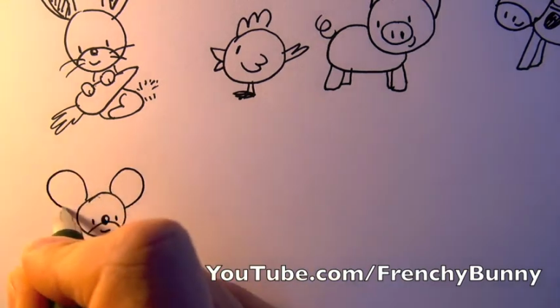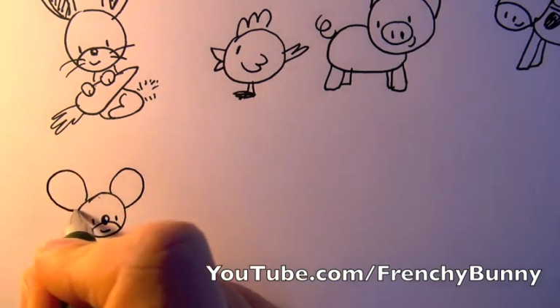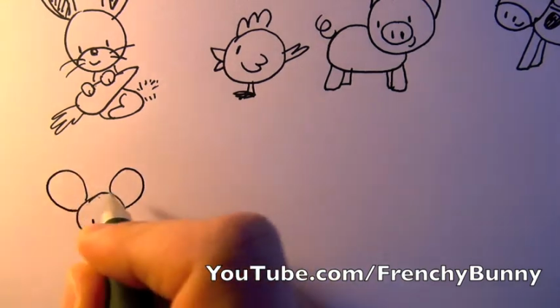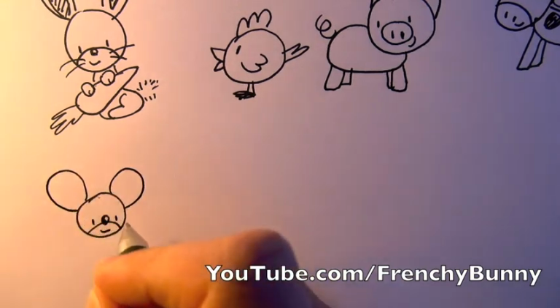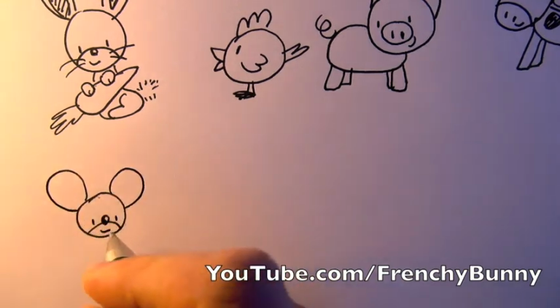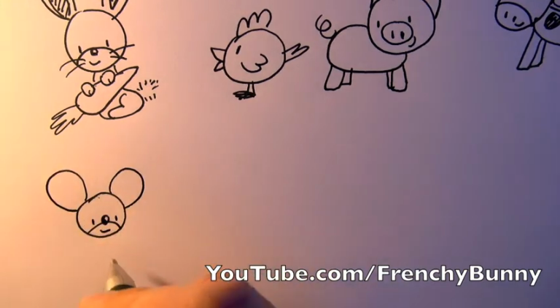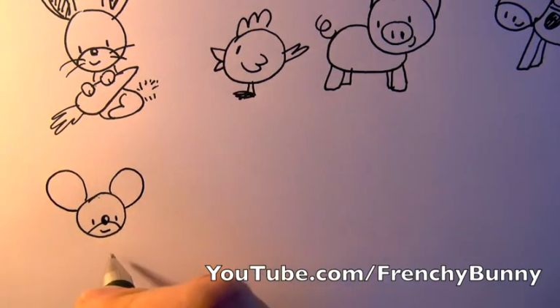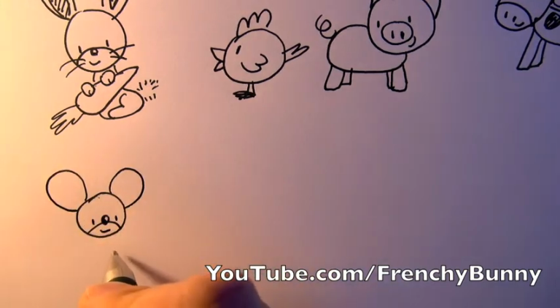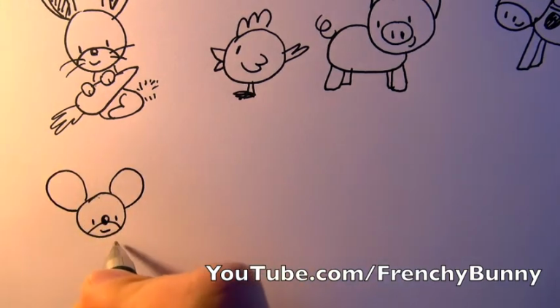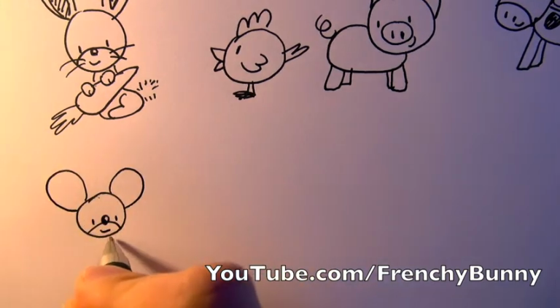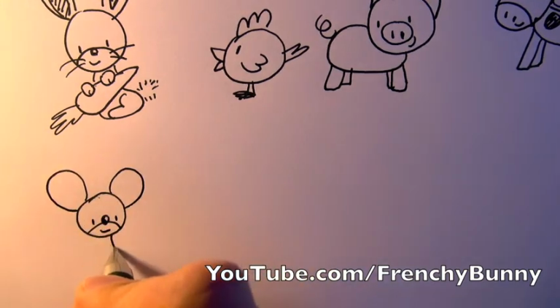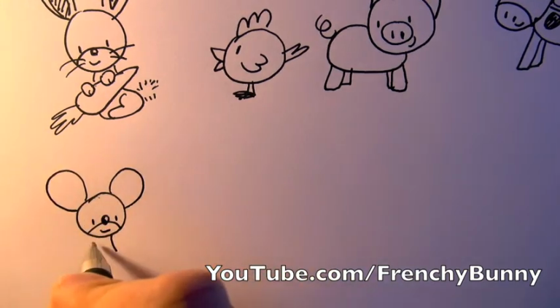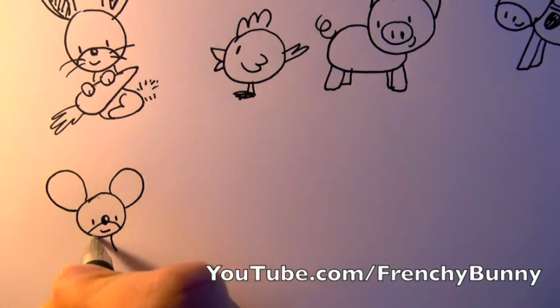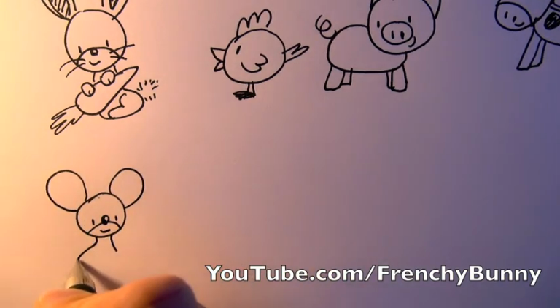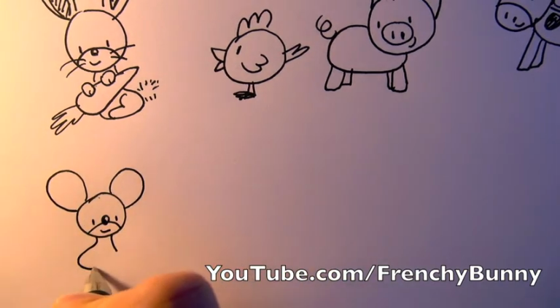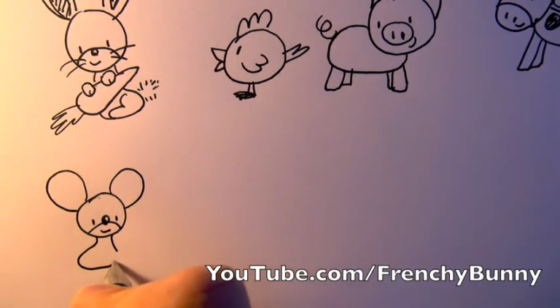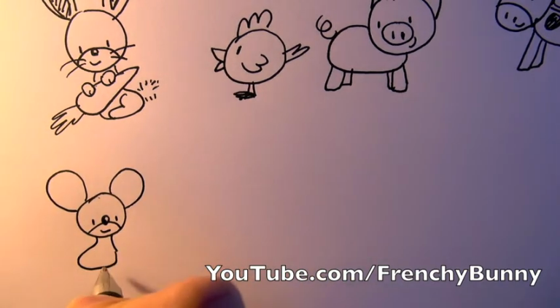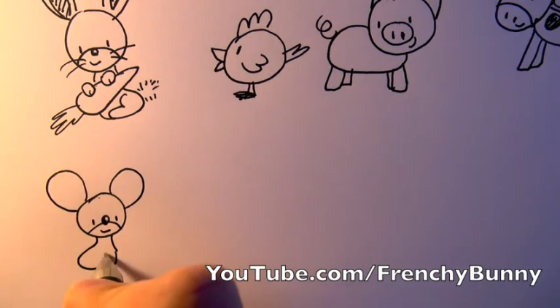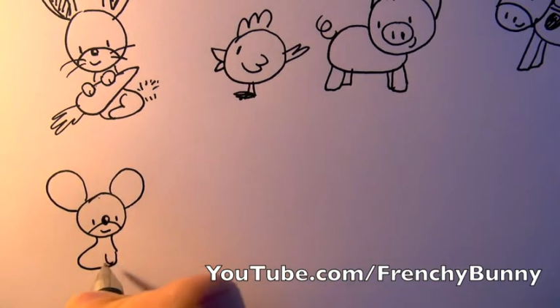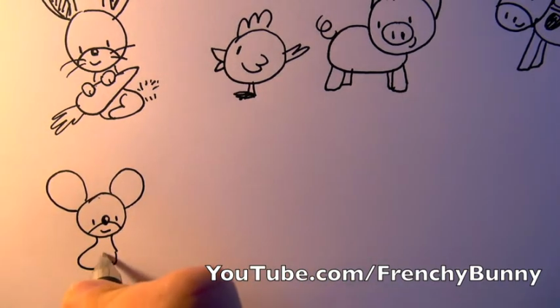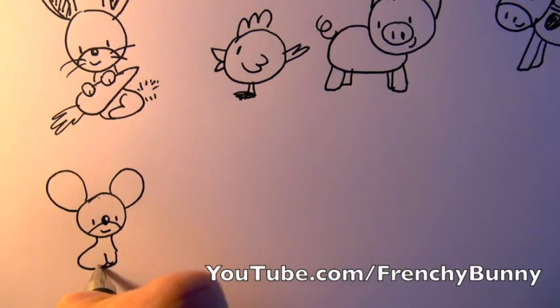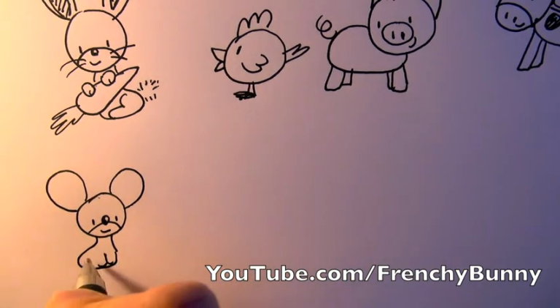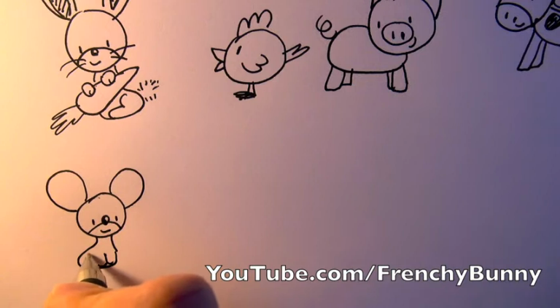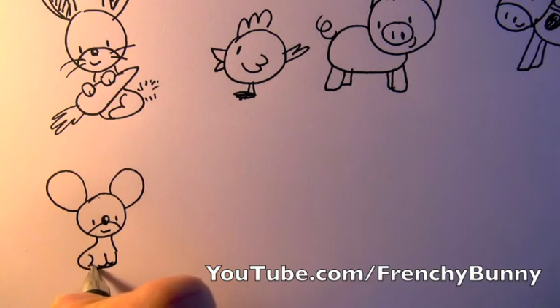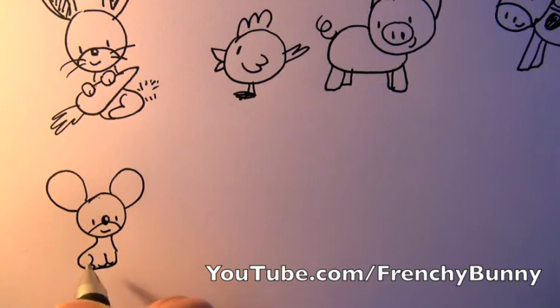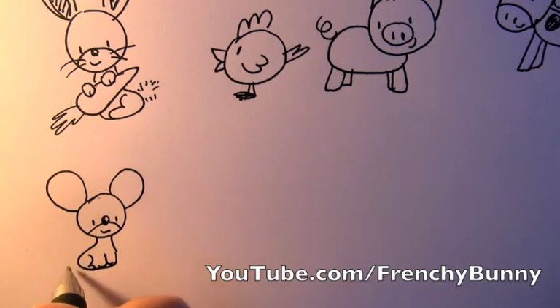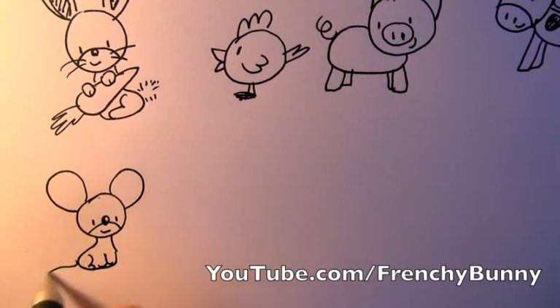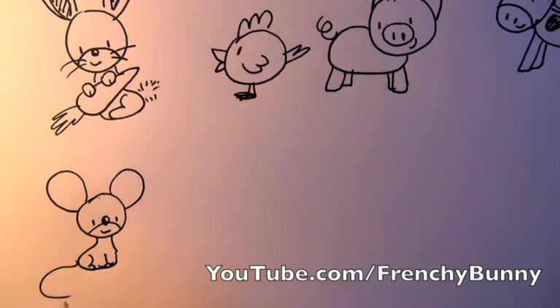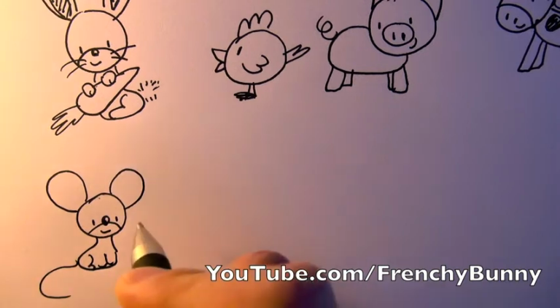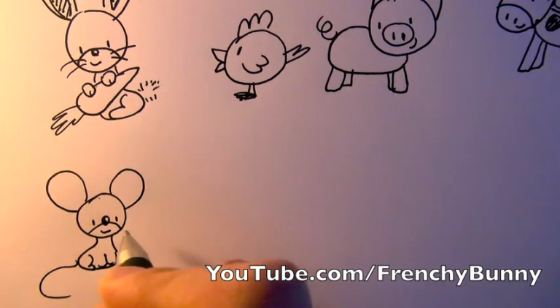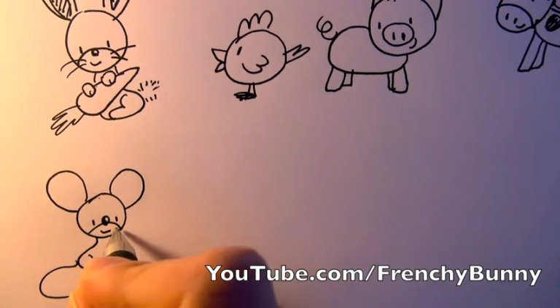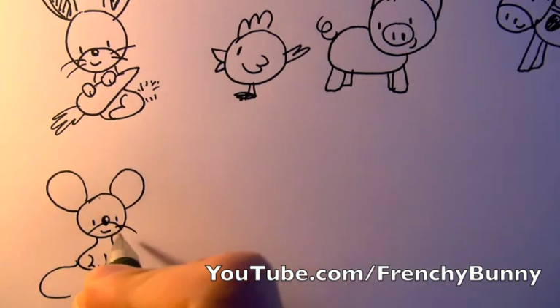Now we're gonna do another circle and two large ears — a little mouse, and she's got a long tail.